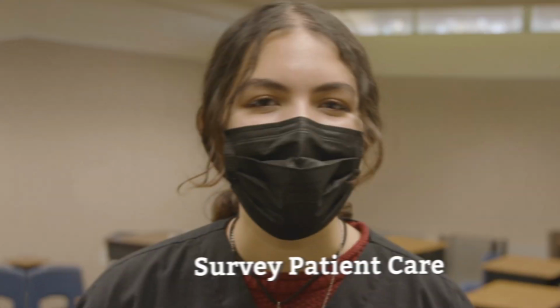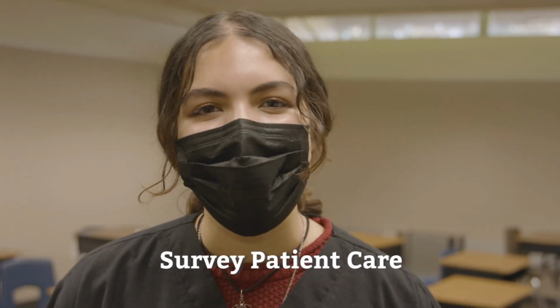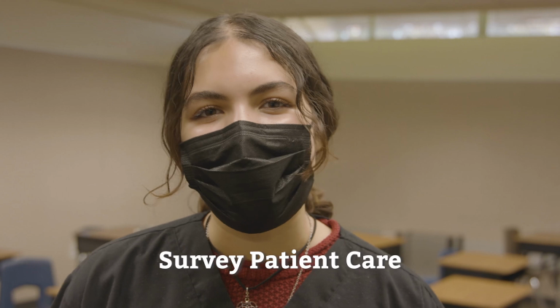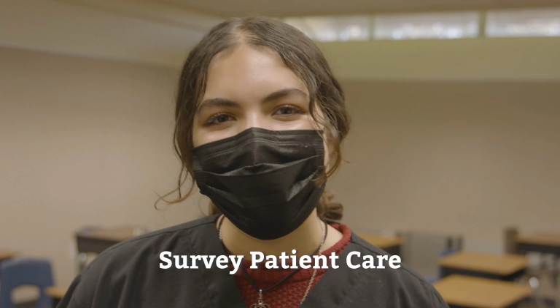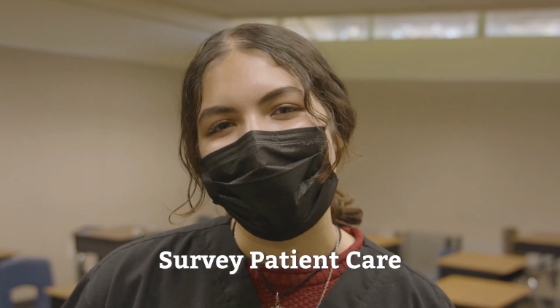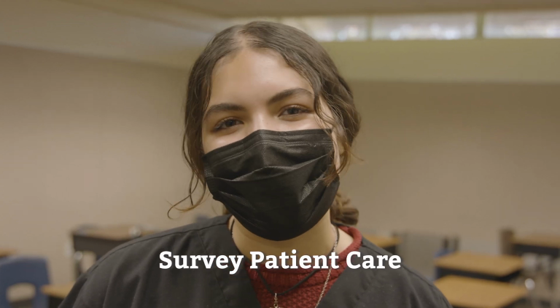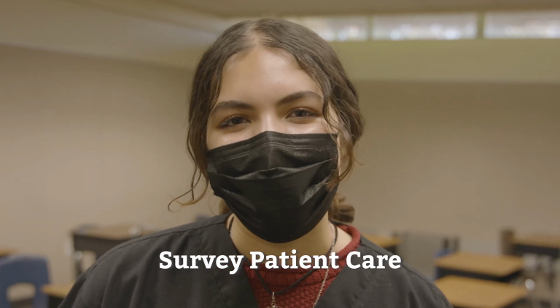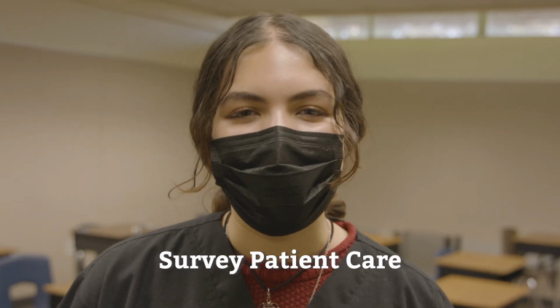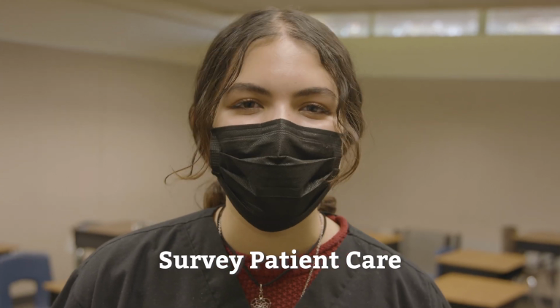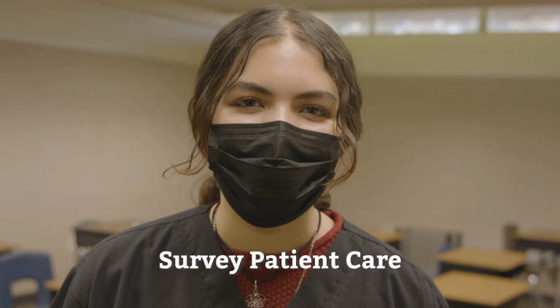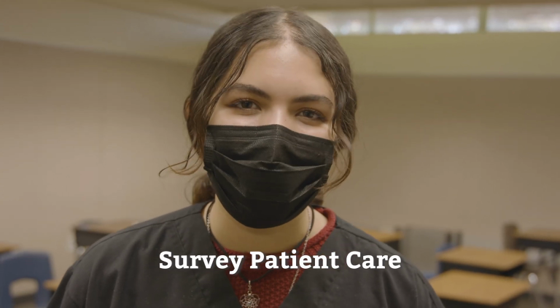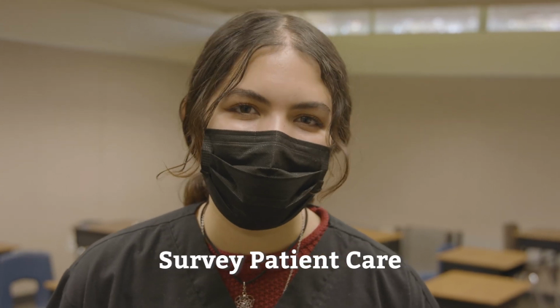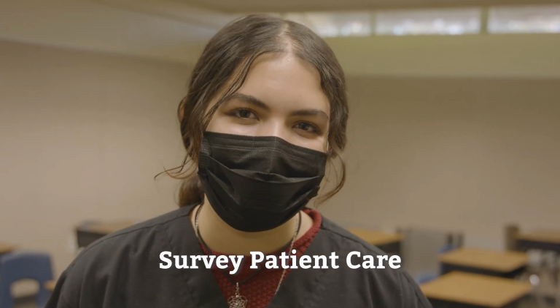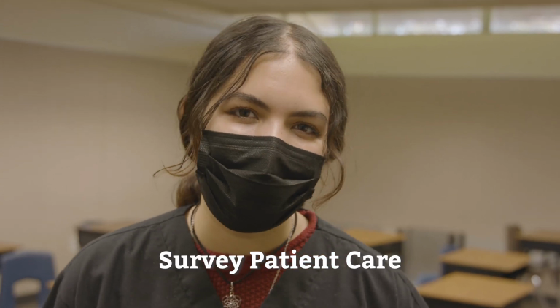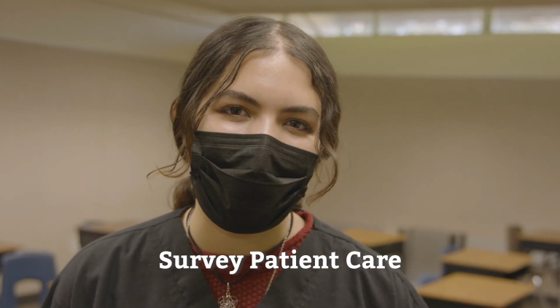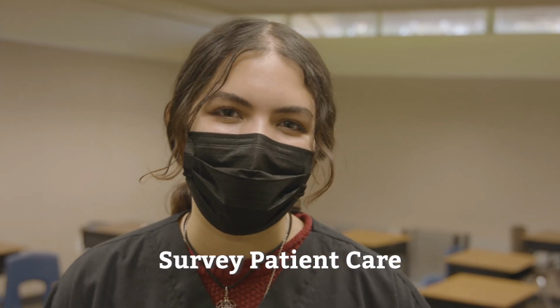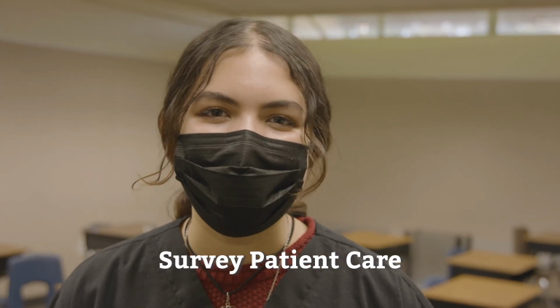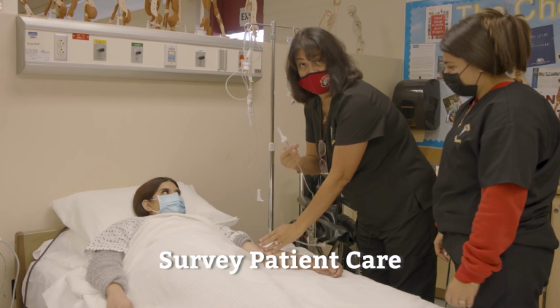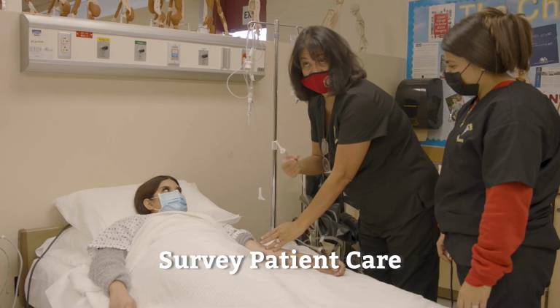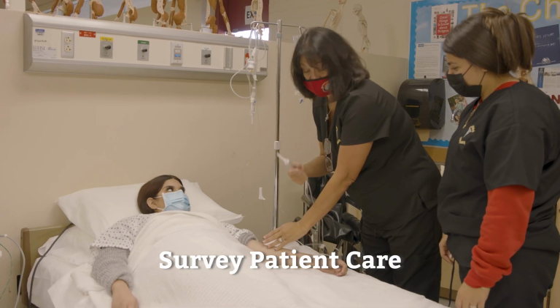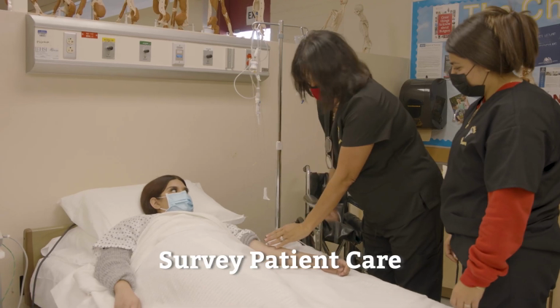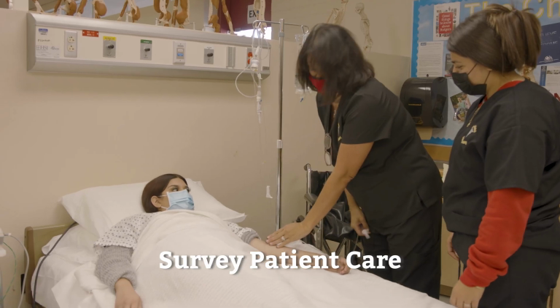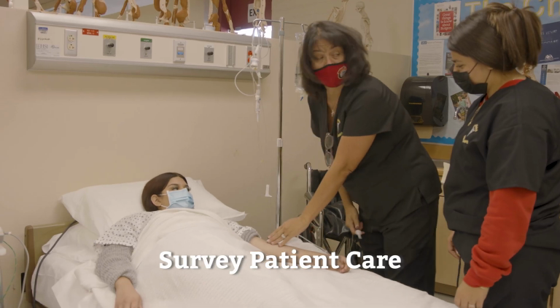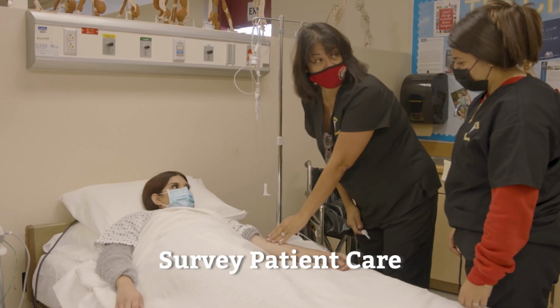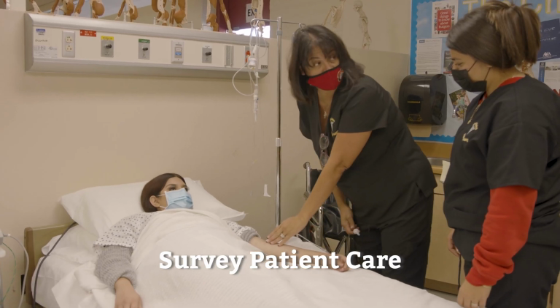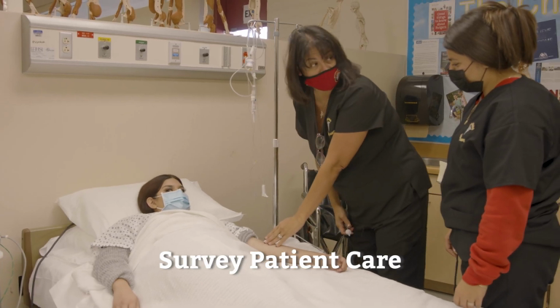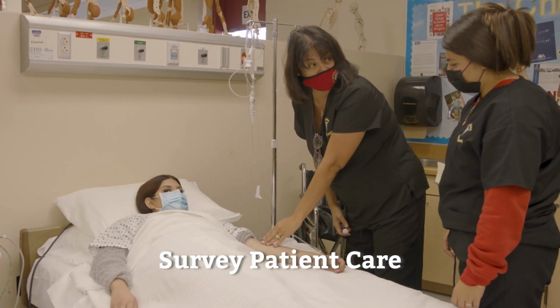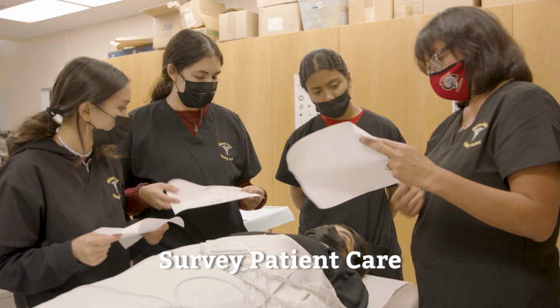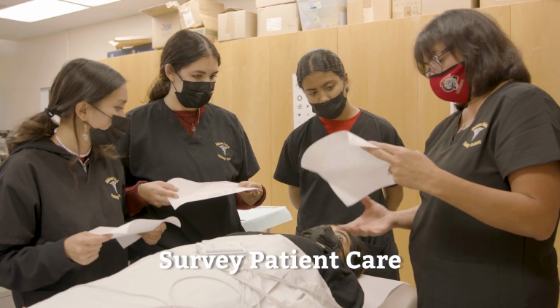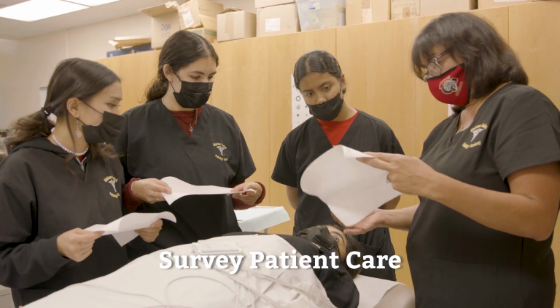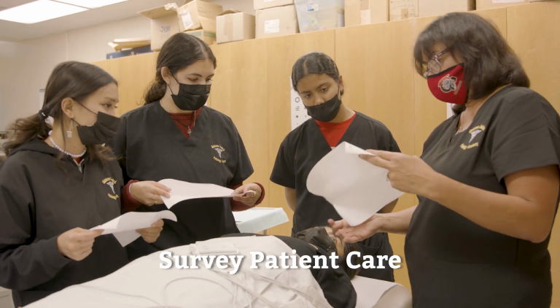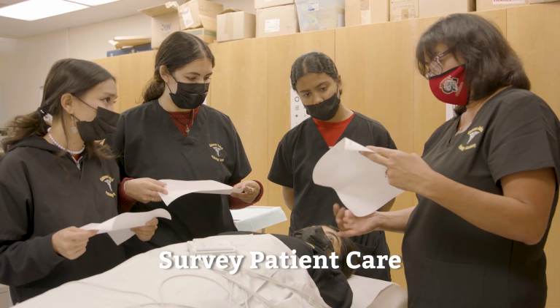My name is Ali and I'm part of the survey patient student care pathway. This course introduces students to various healthcare careers.